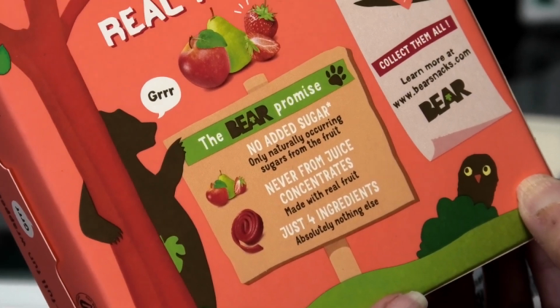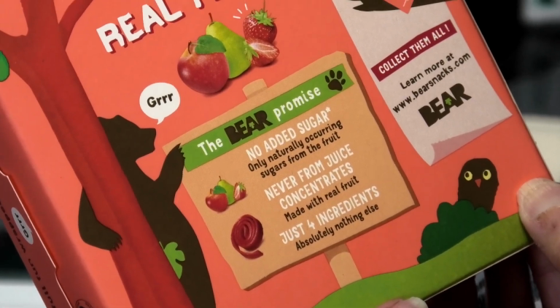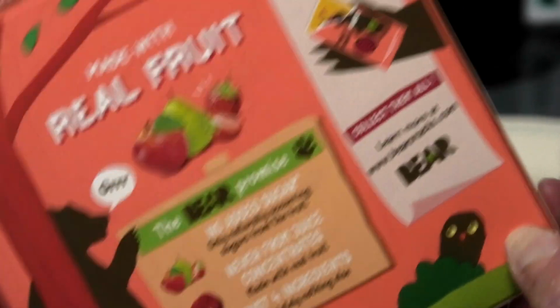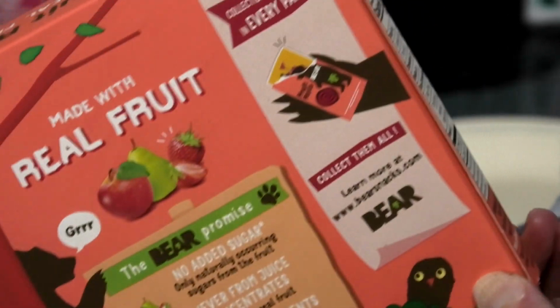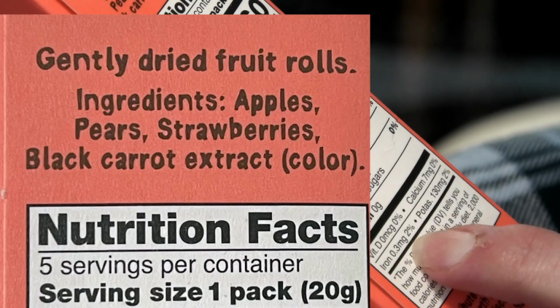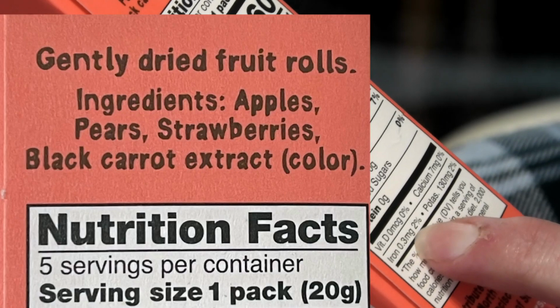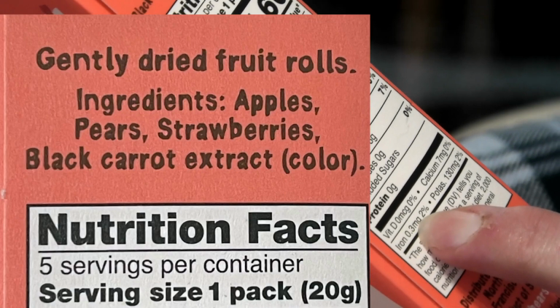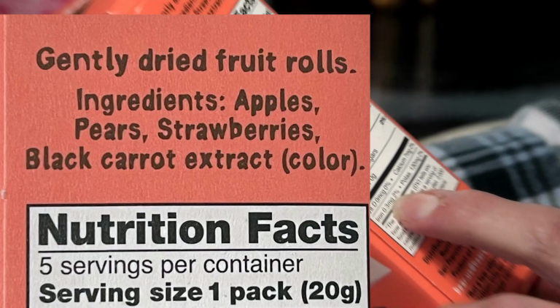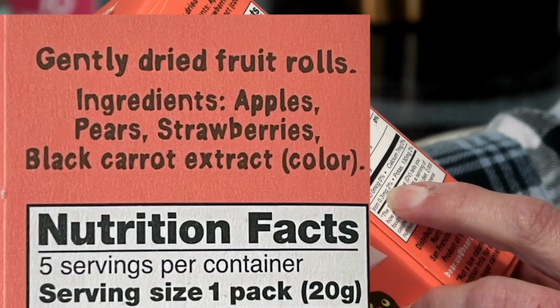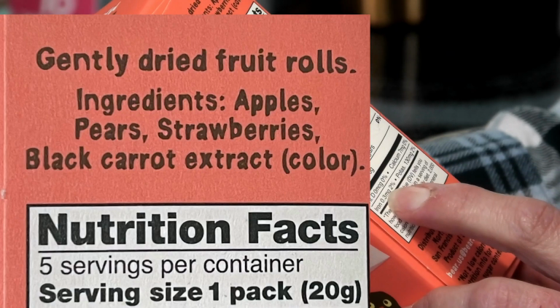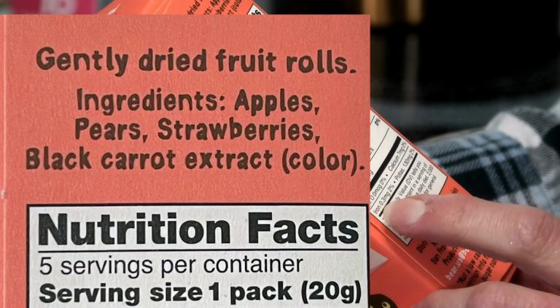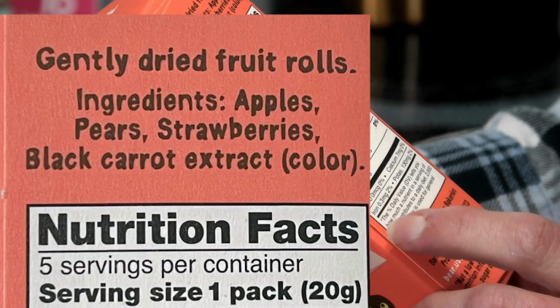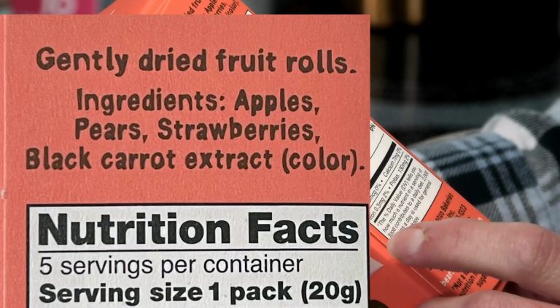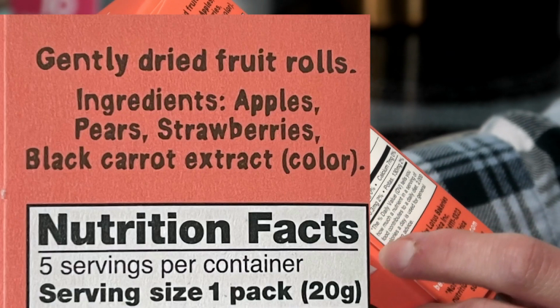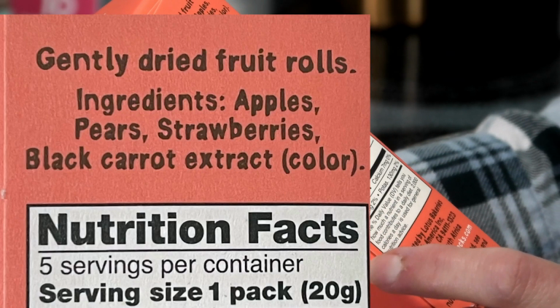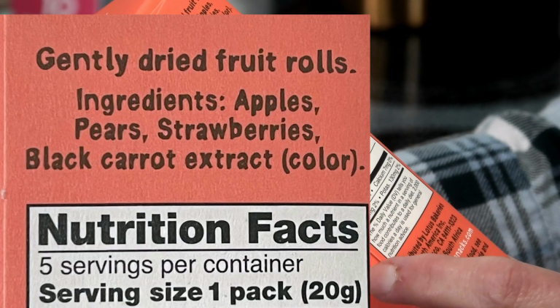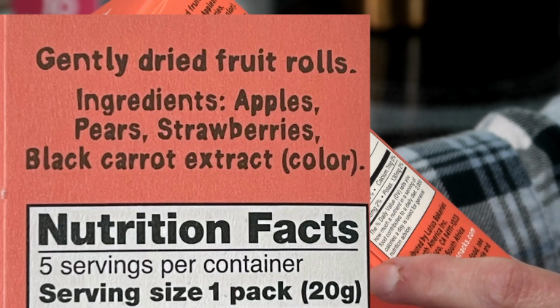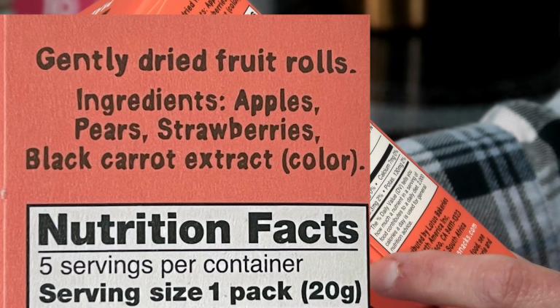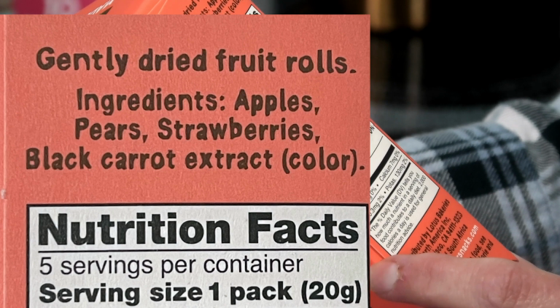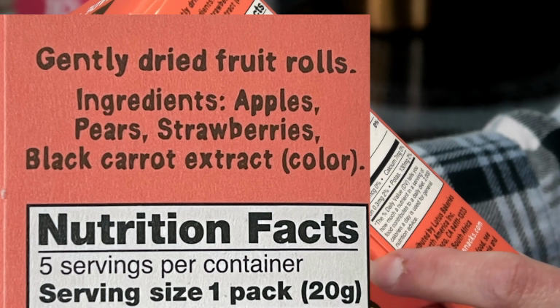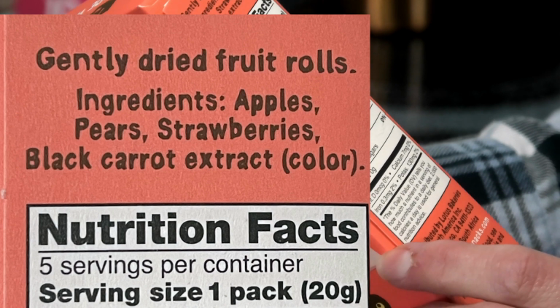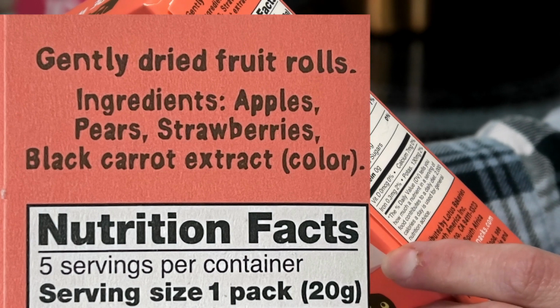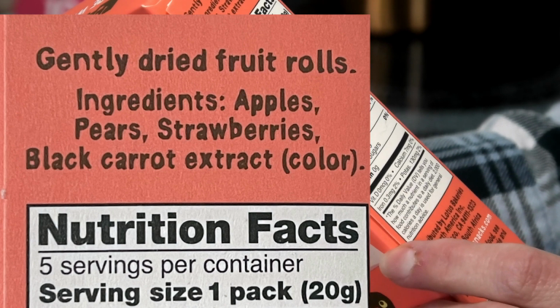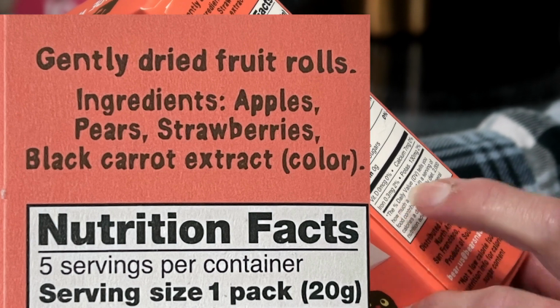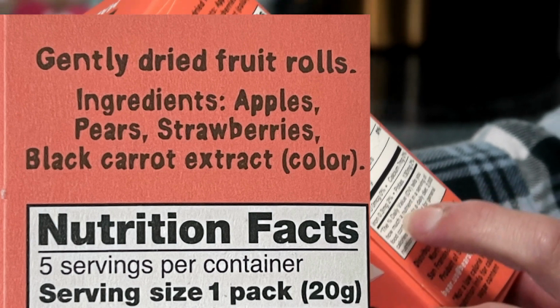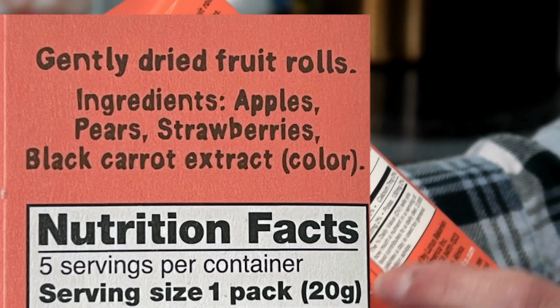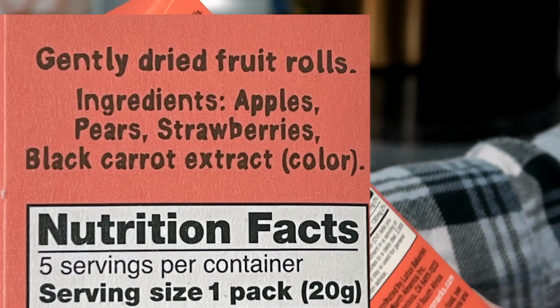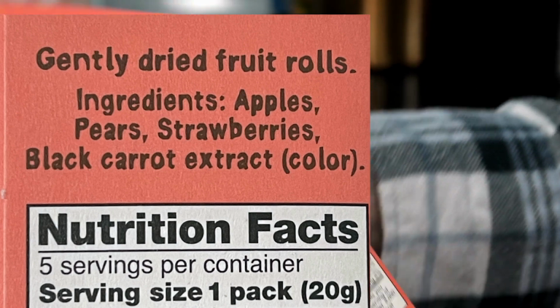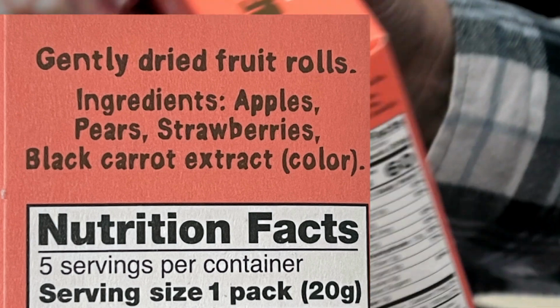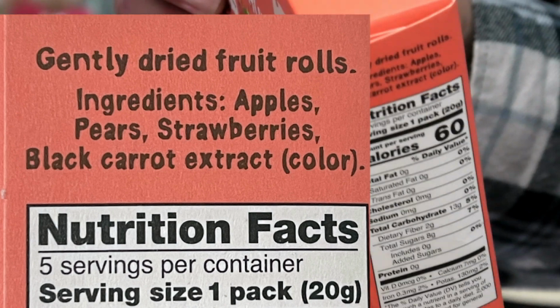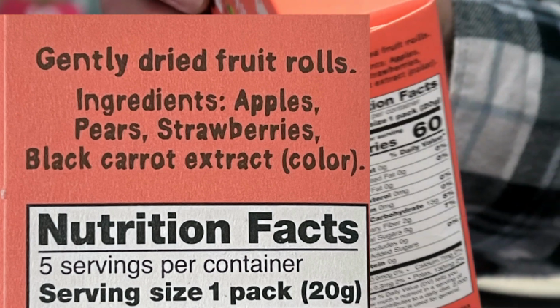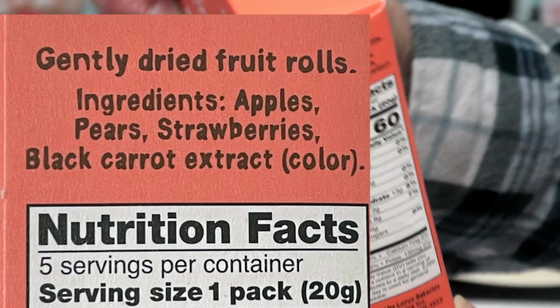What are the four ingredients? Oh — vitamin D, calcium, iron, and potassium. Is that the ingredients?